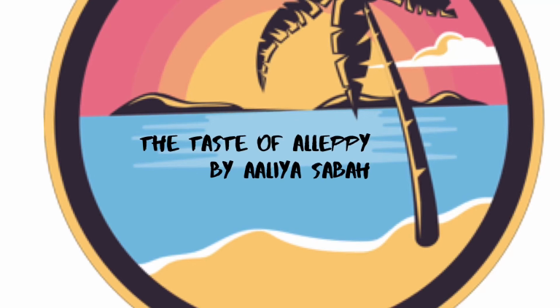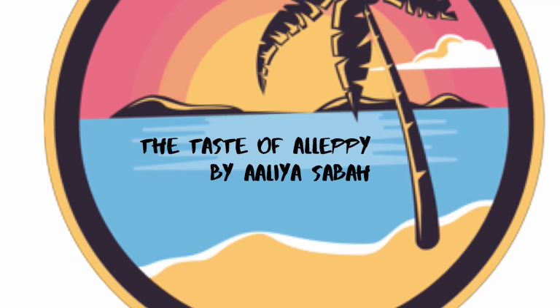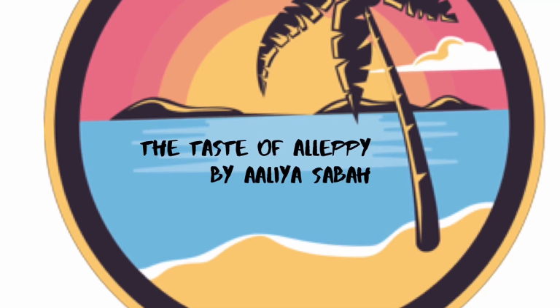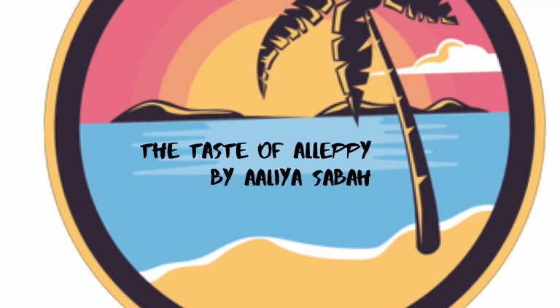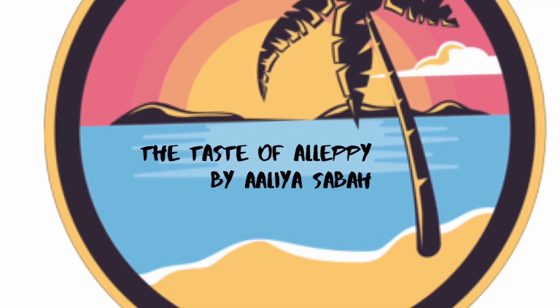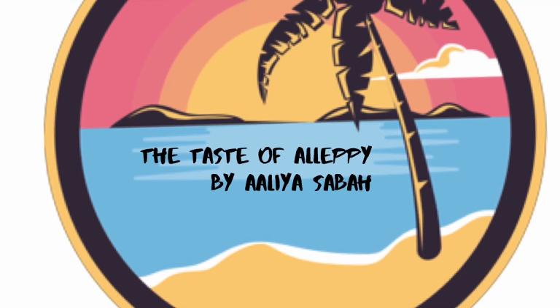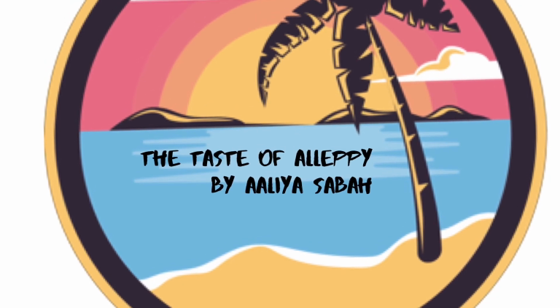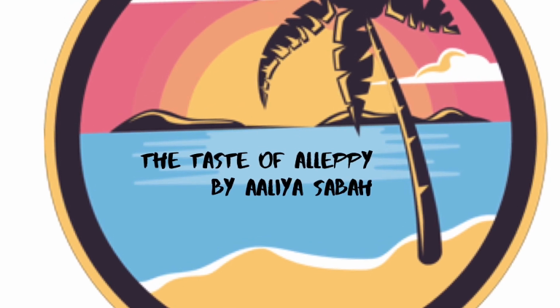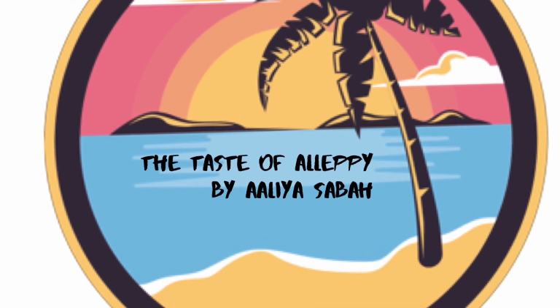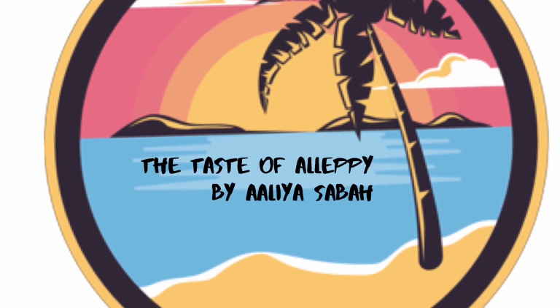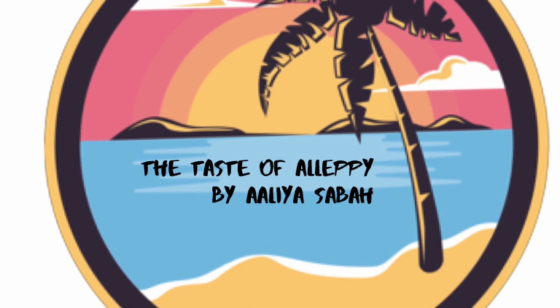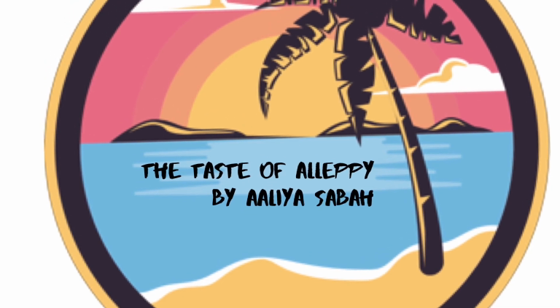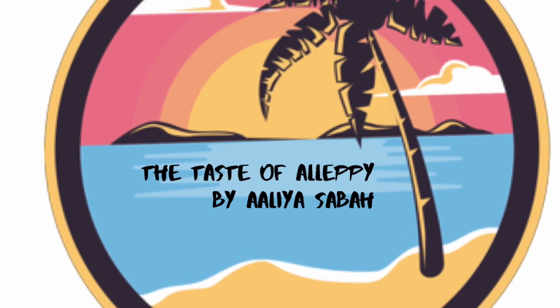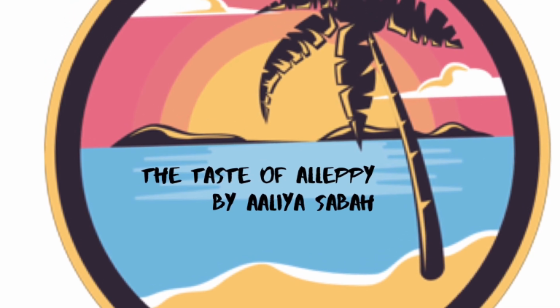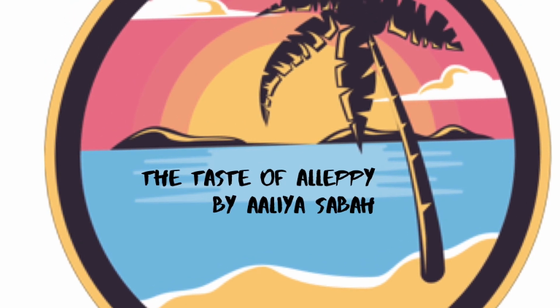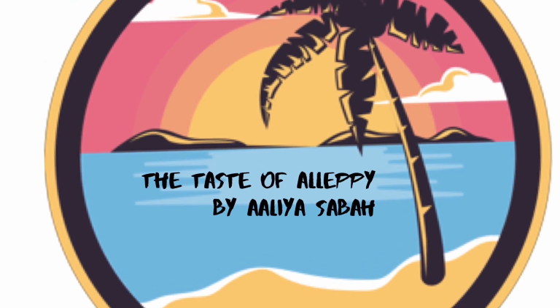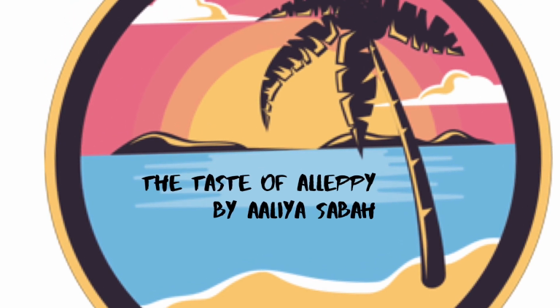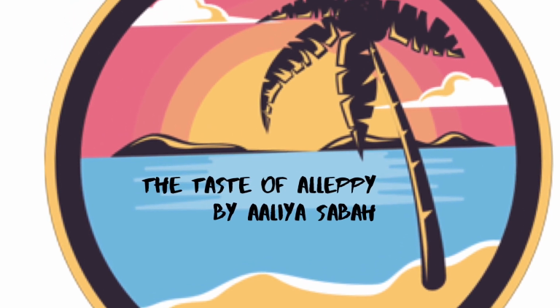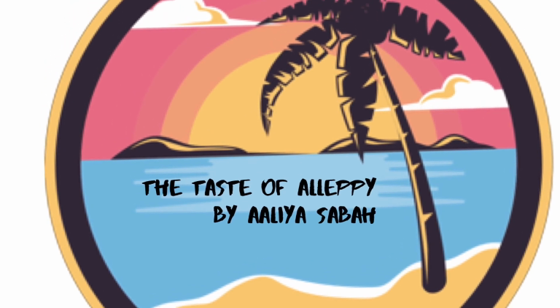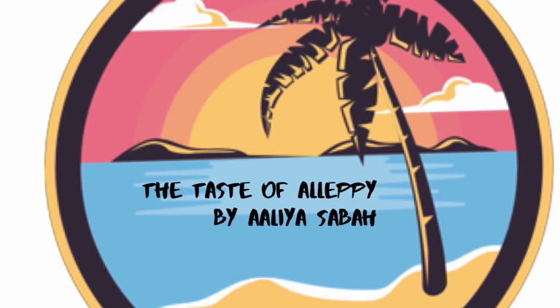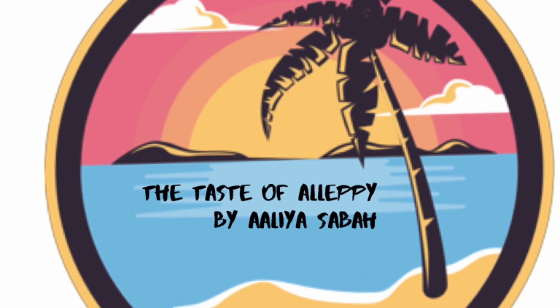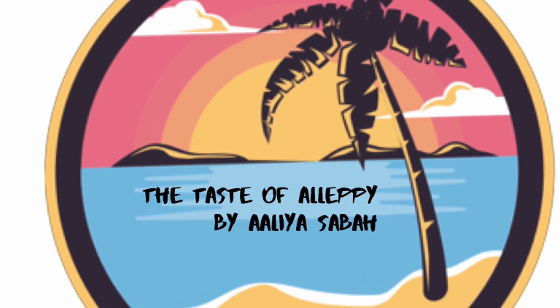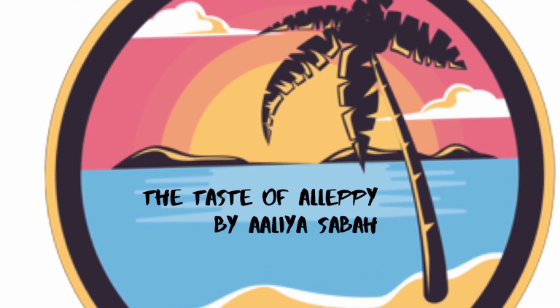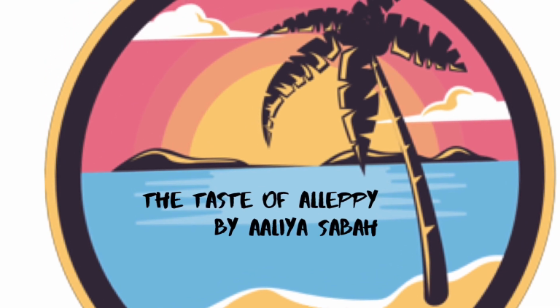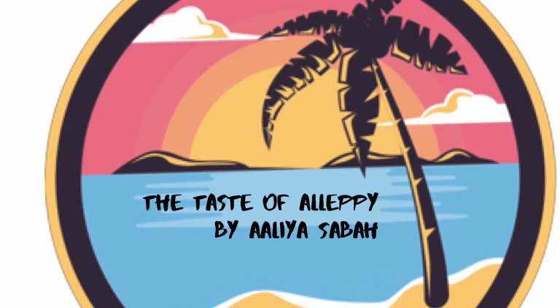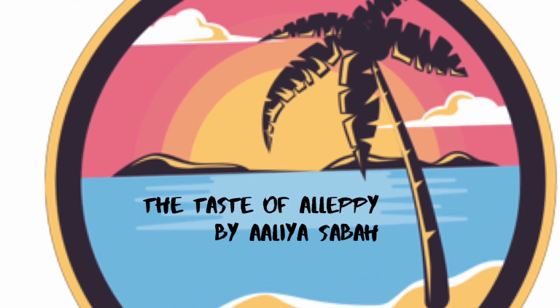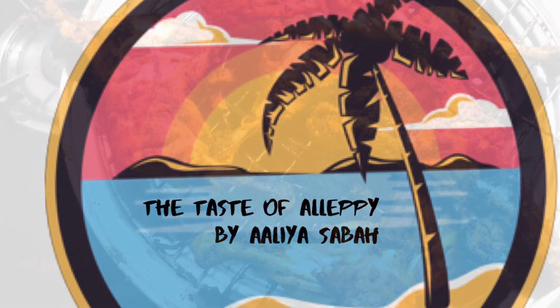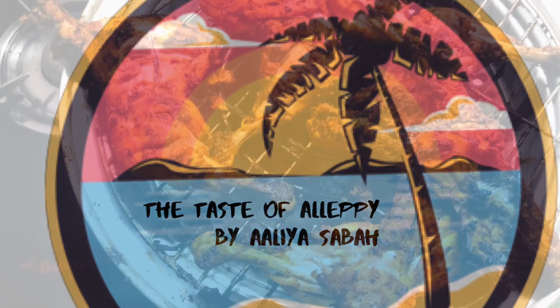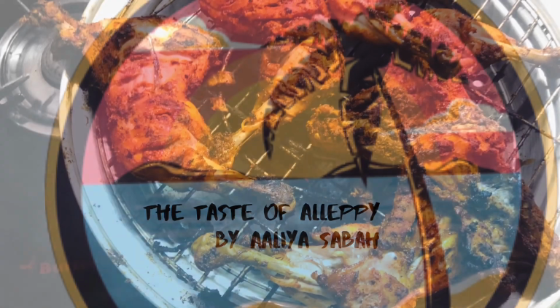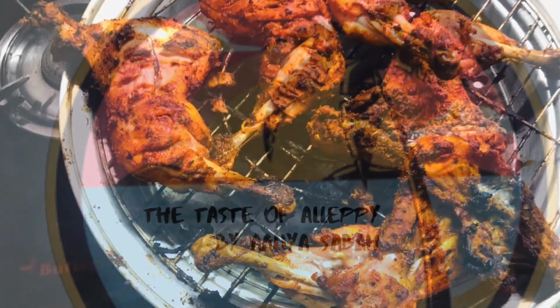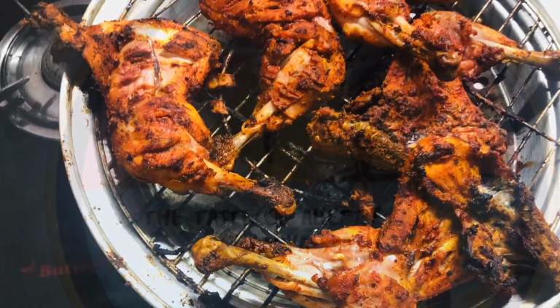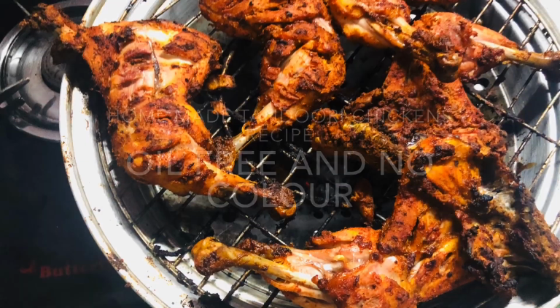Hello all! Welcome to my channel! I am here with a homemade Tandoori Chicken recipe.